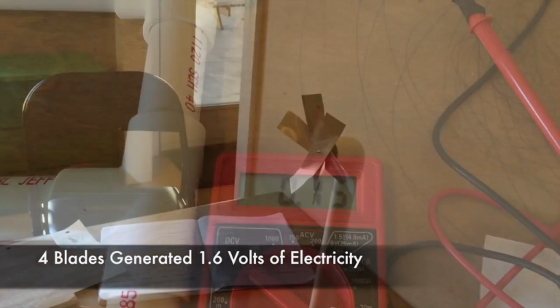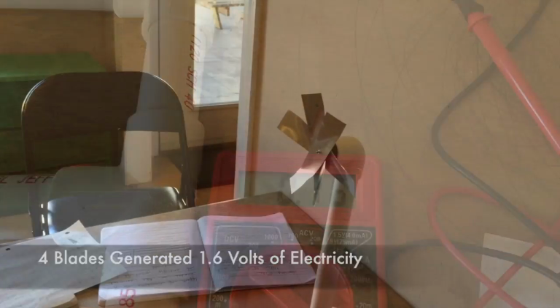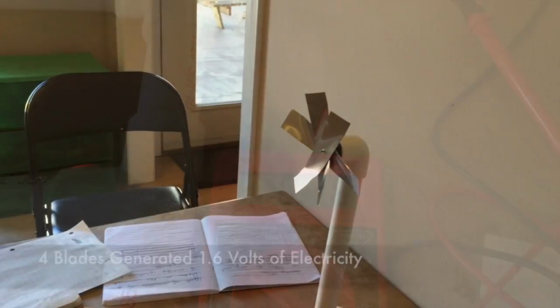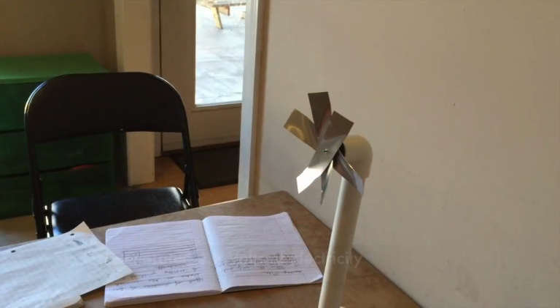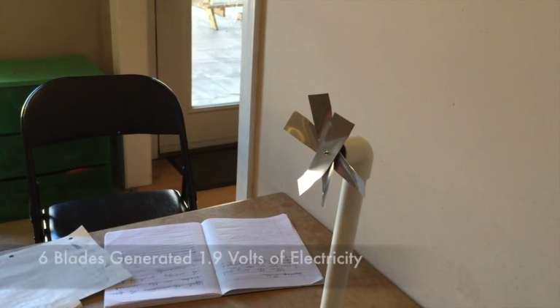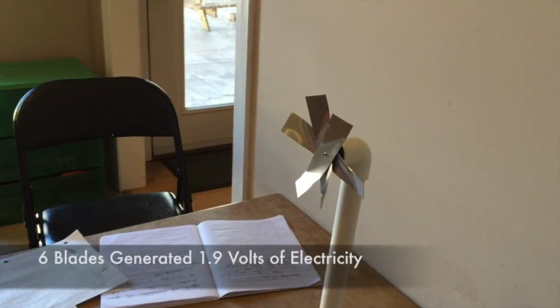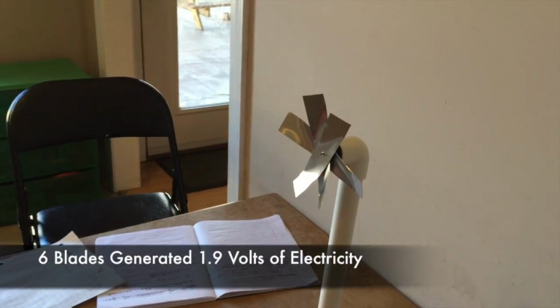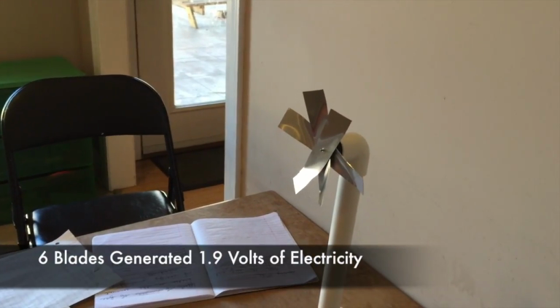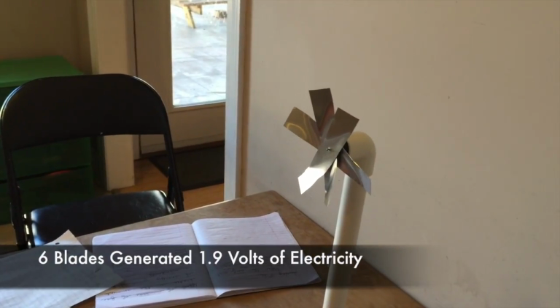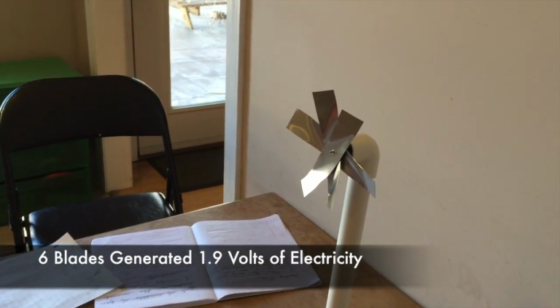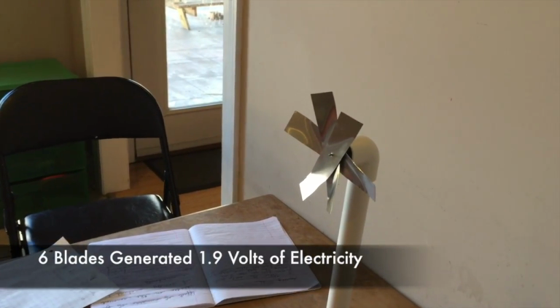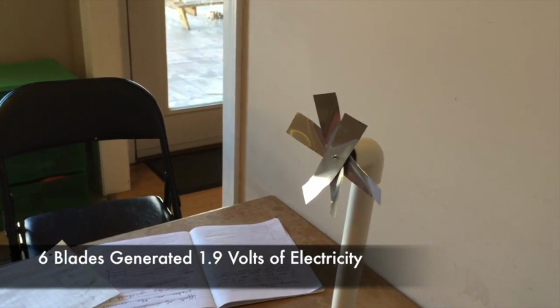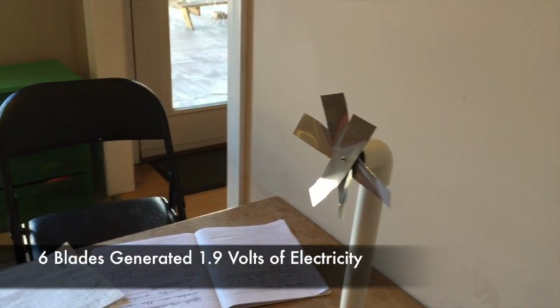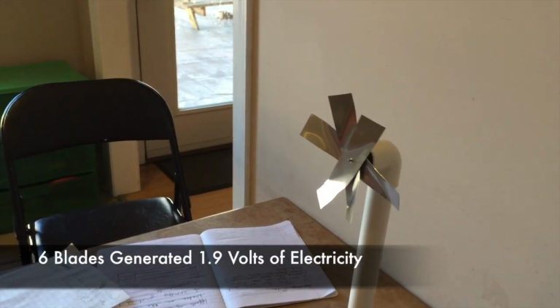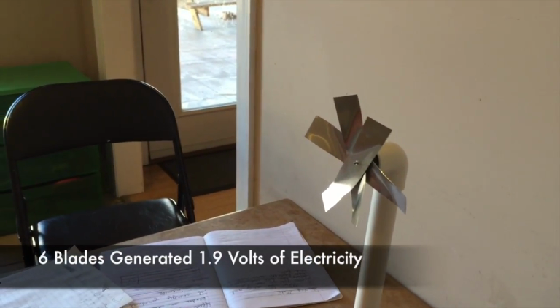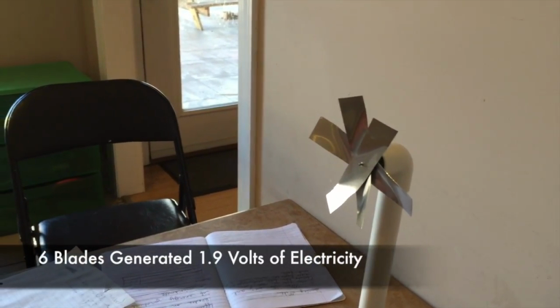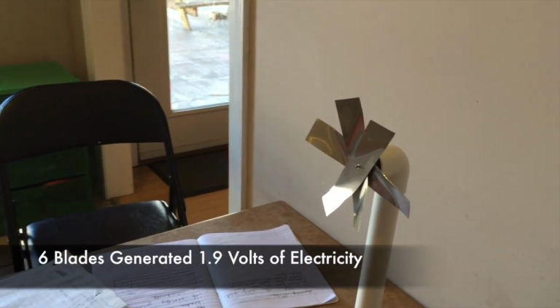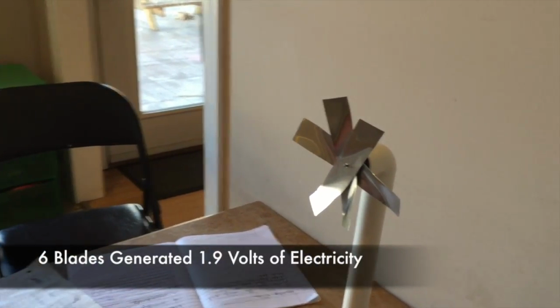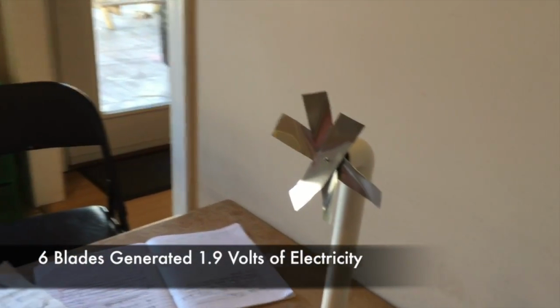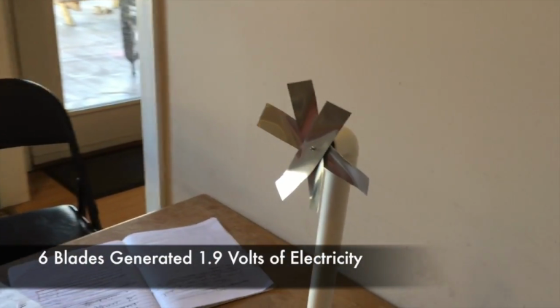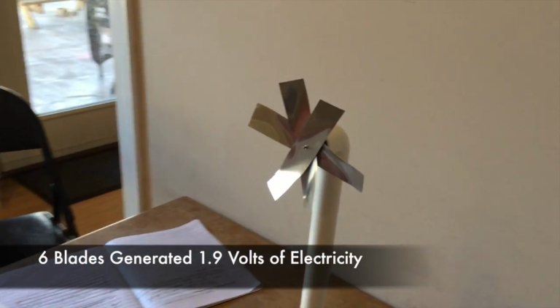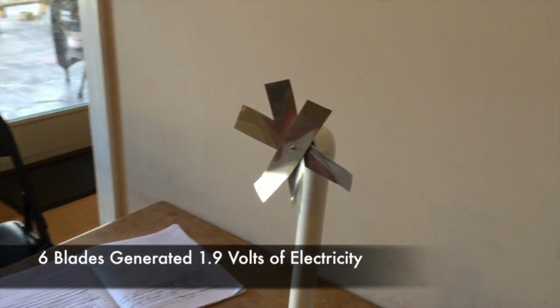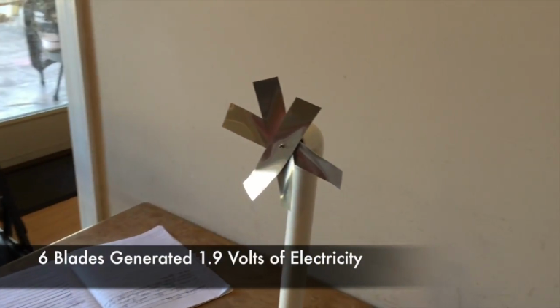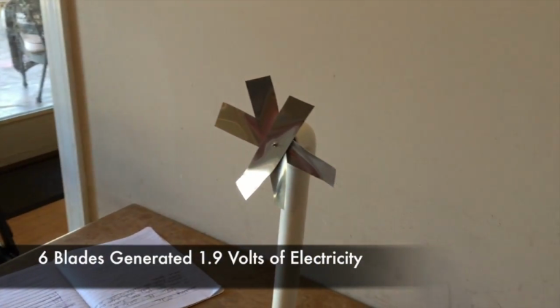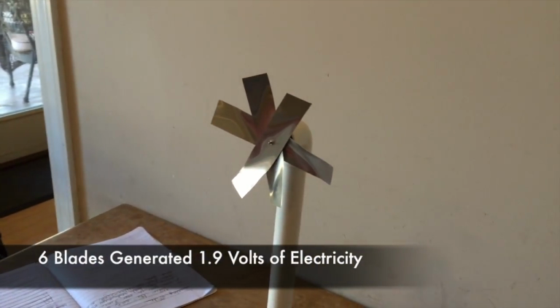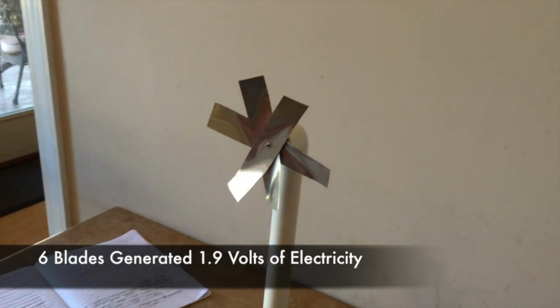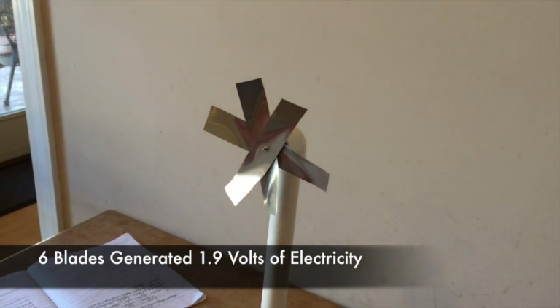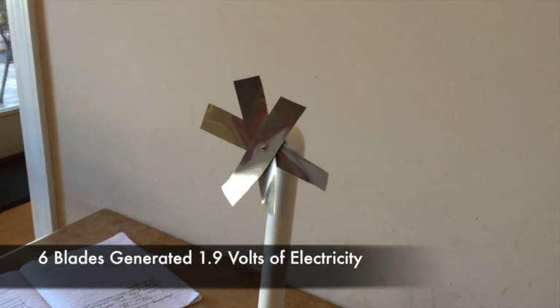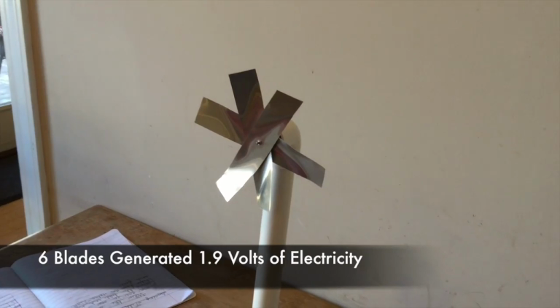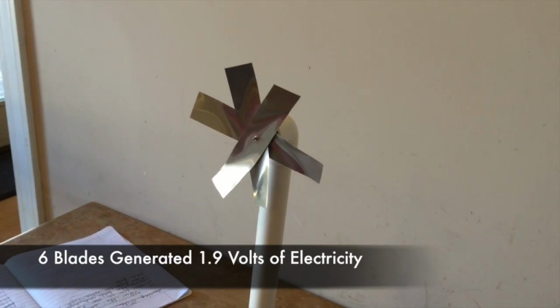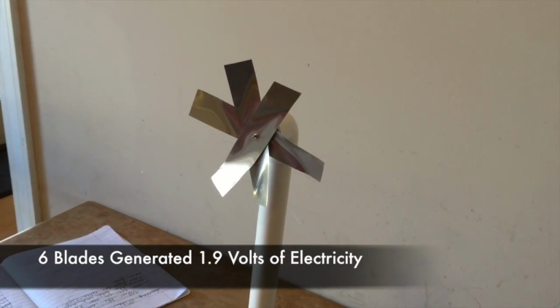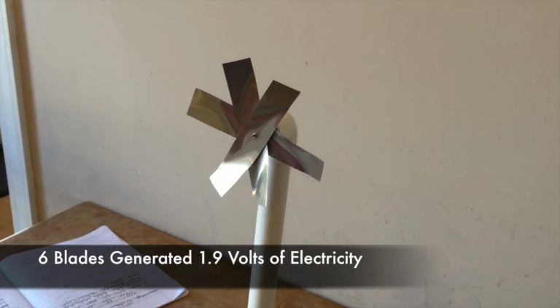Now we have six curved blades, again with a total wingspan of five inches.